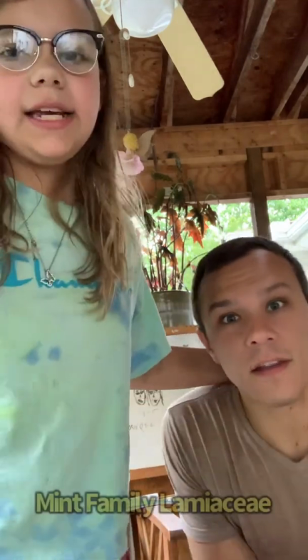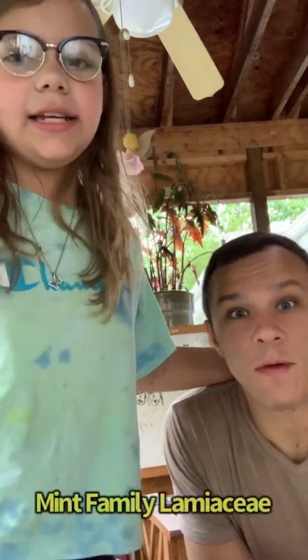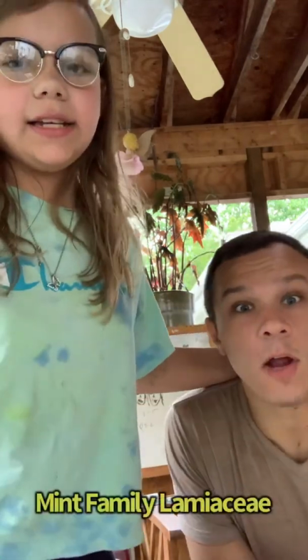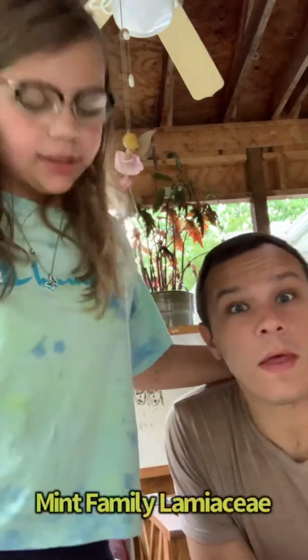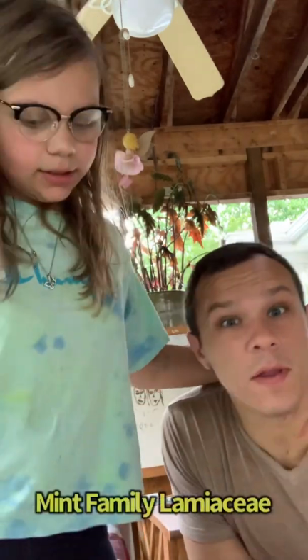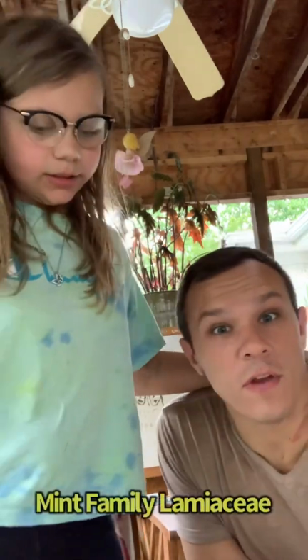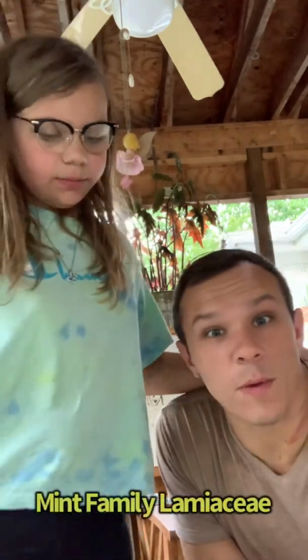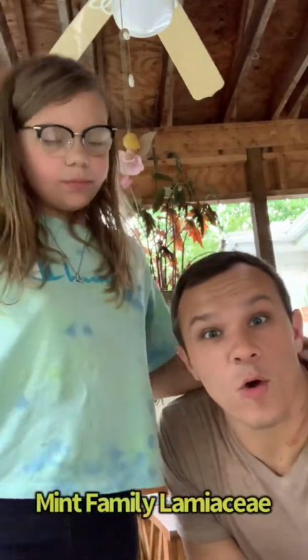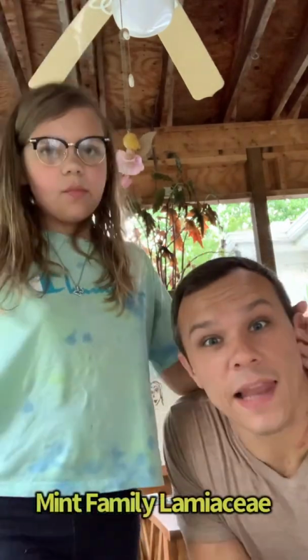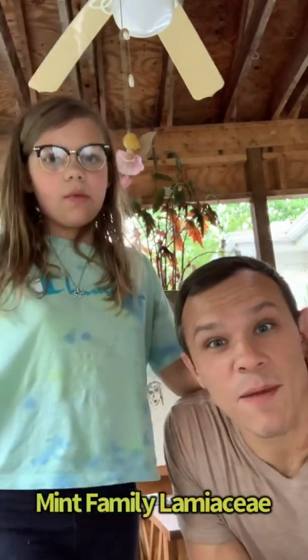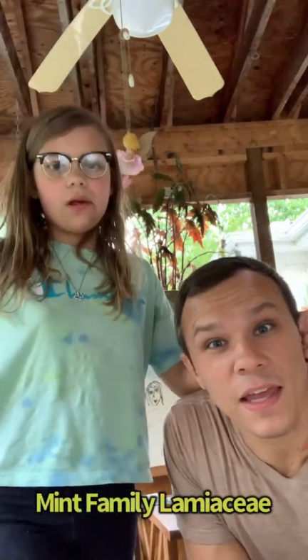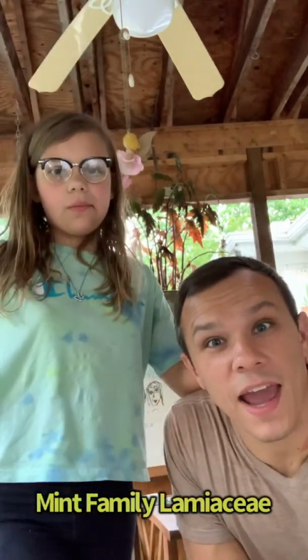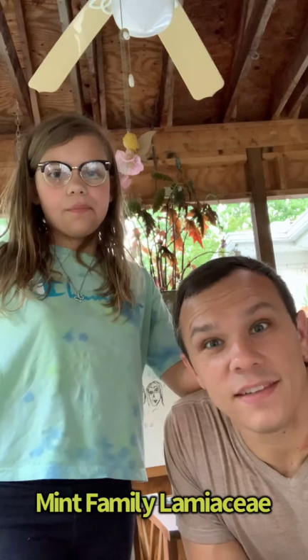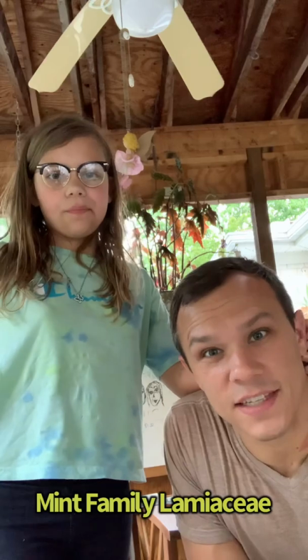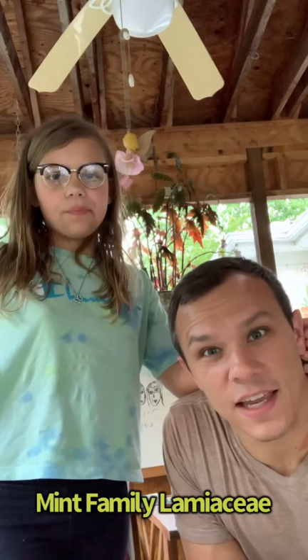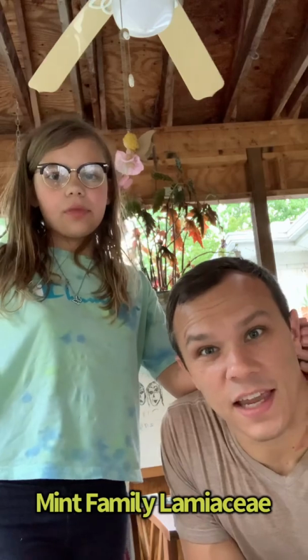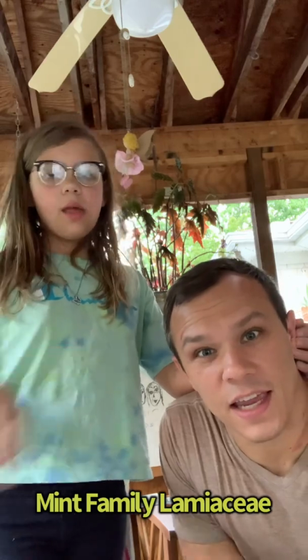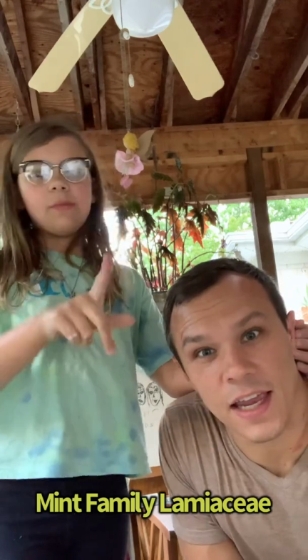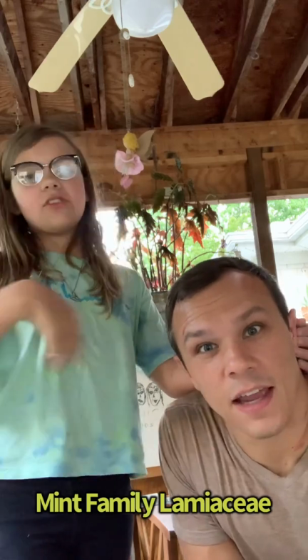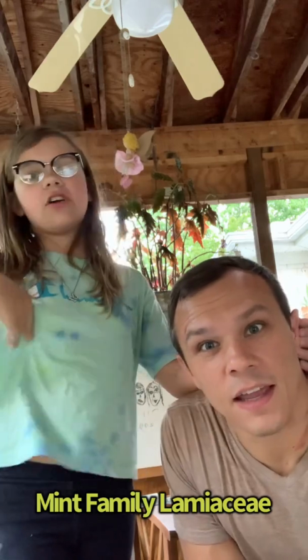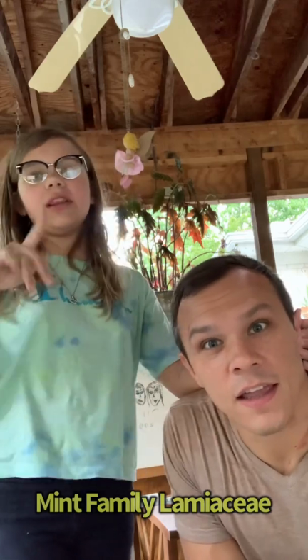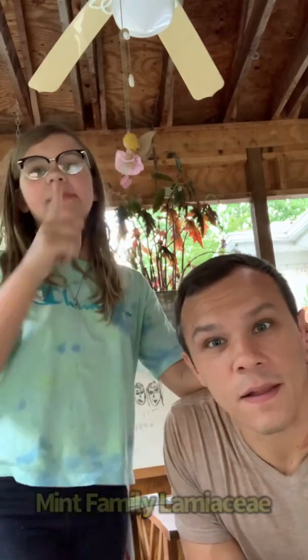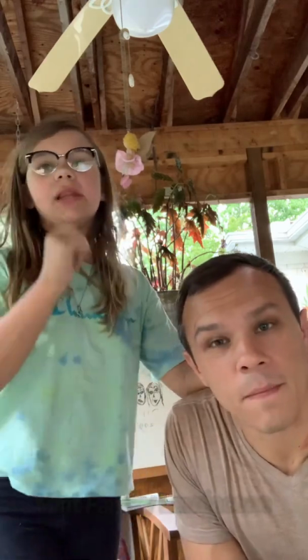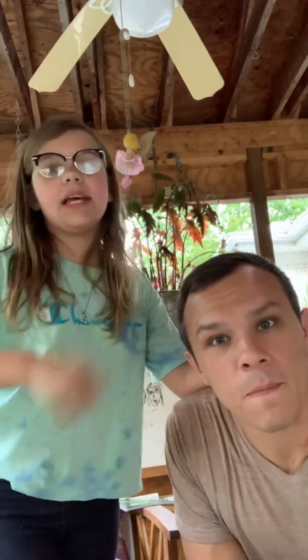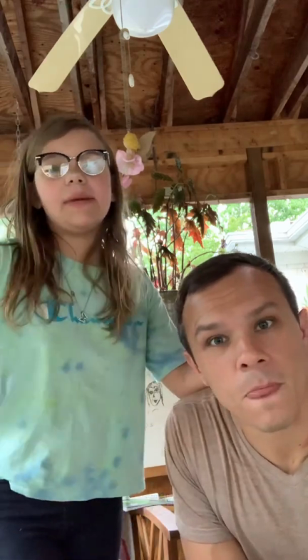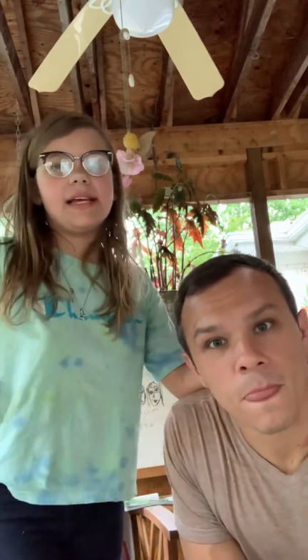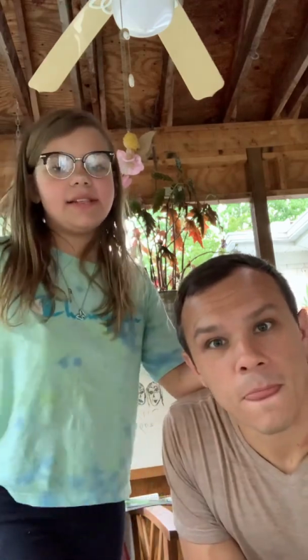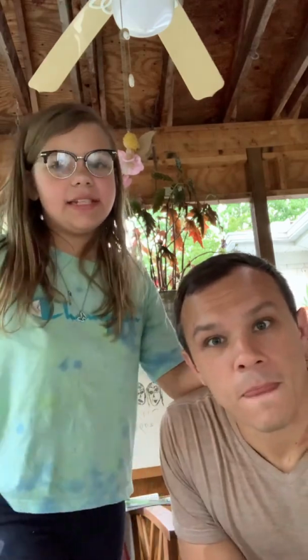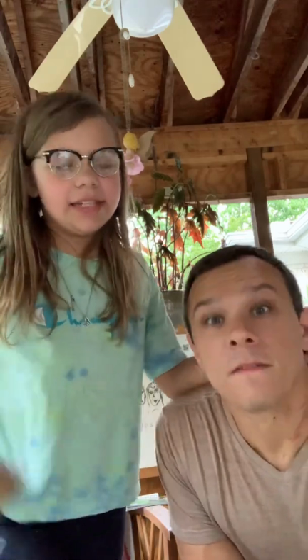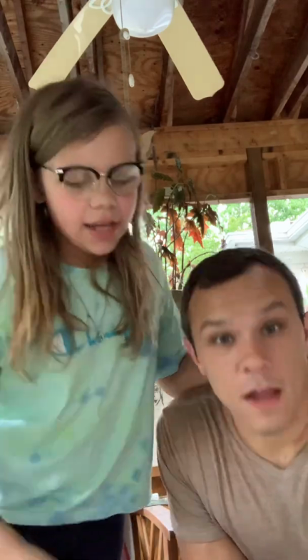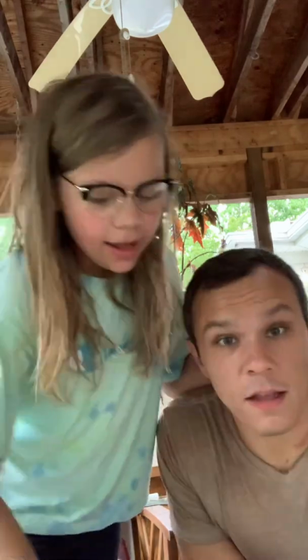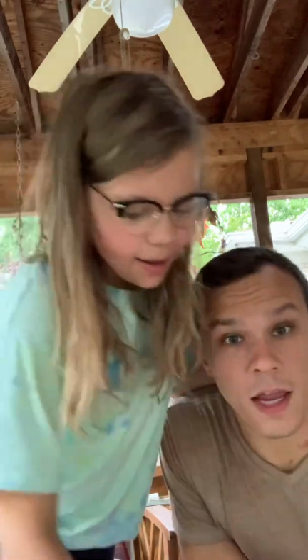Today we're talking about the Mint Family, or Lamiaceae. Mint's not lame, Lamiaceae. It's not lame.